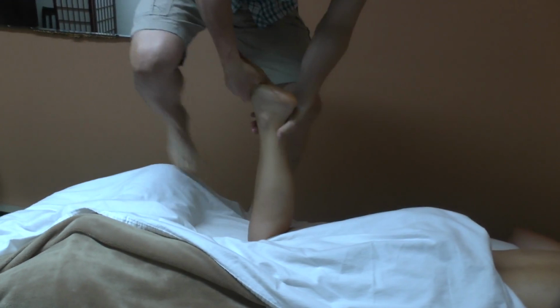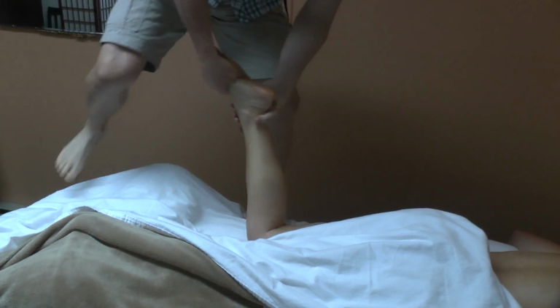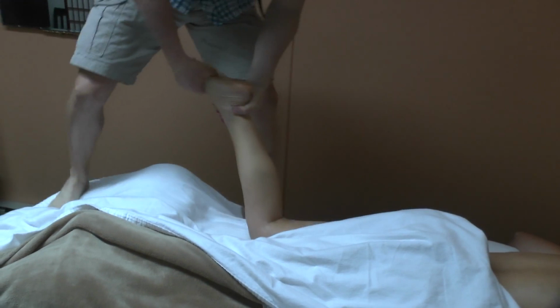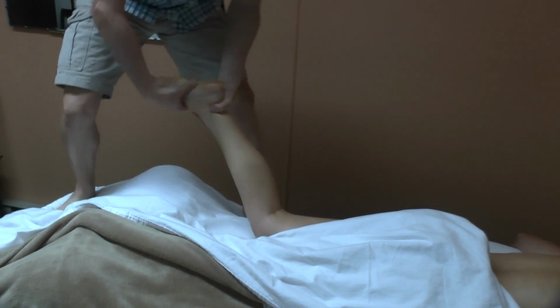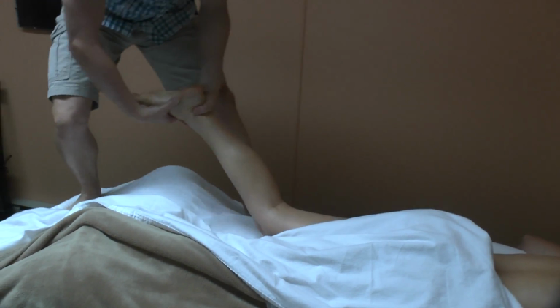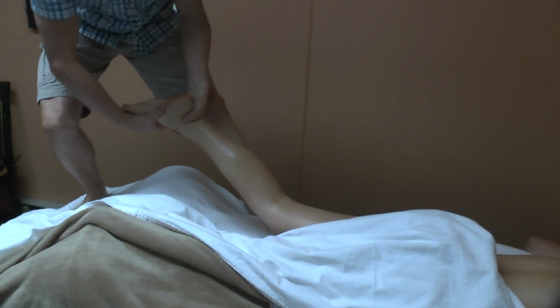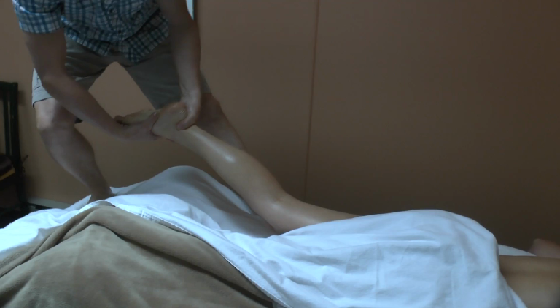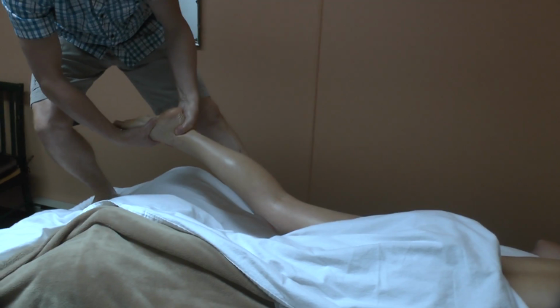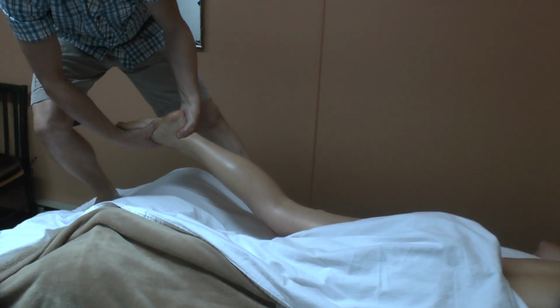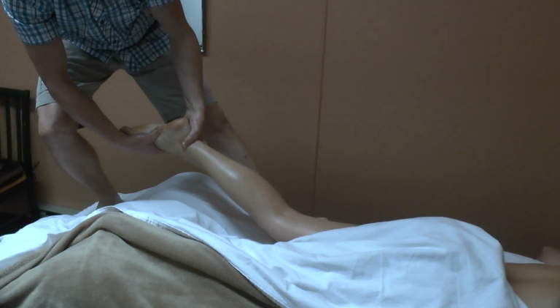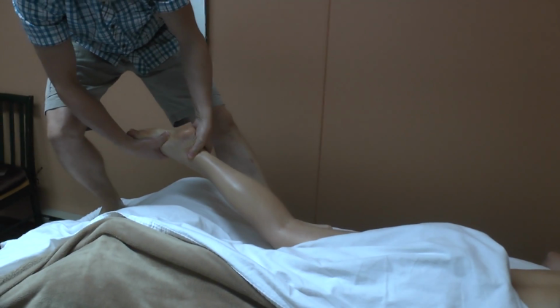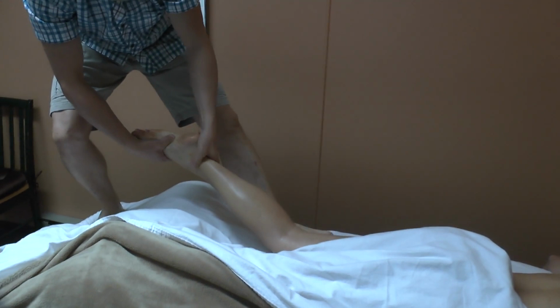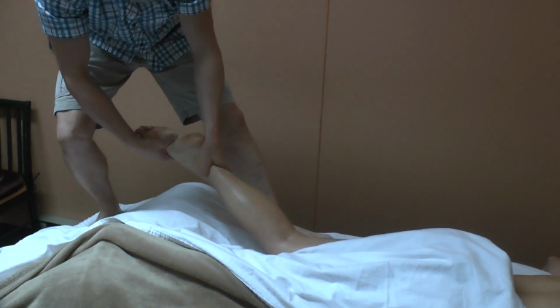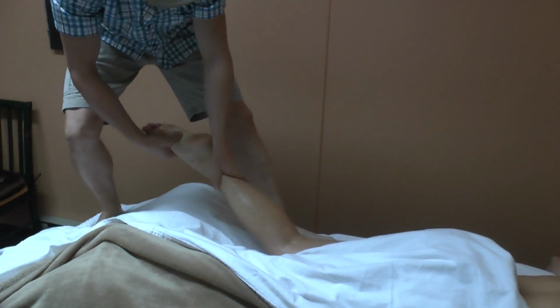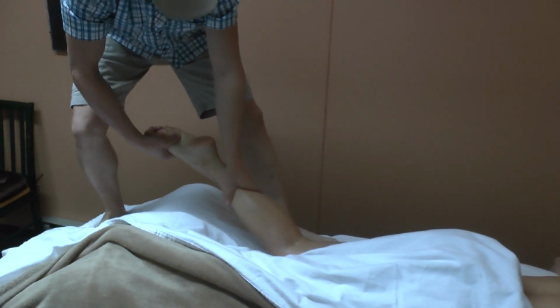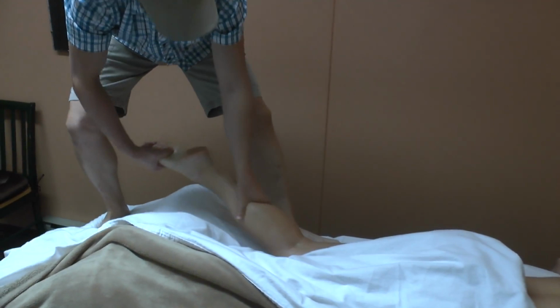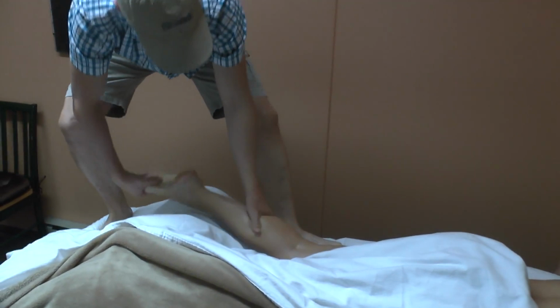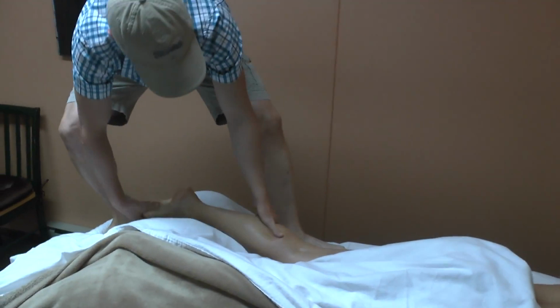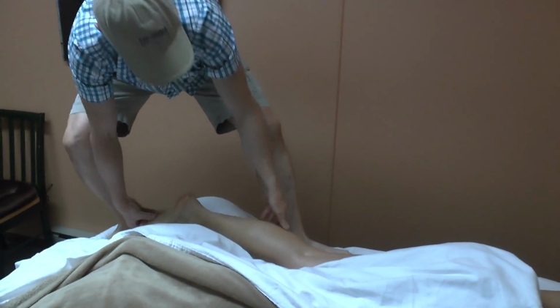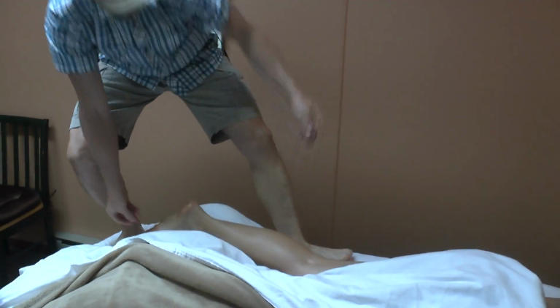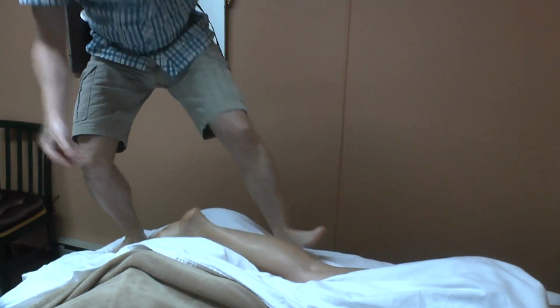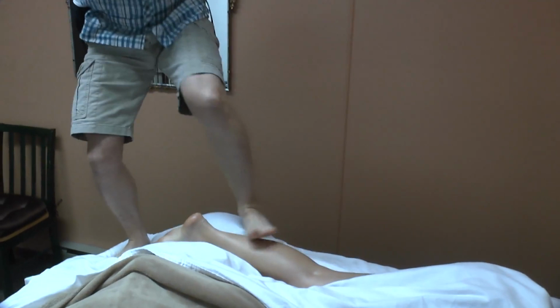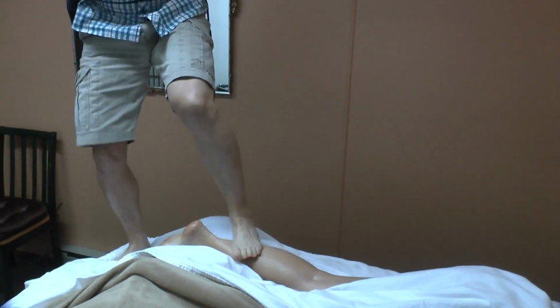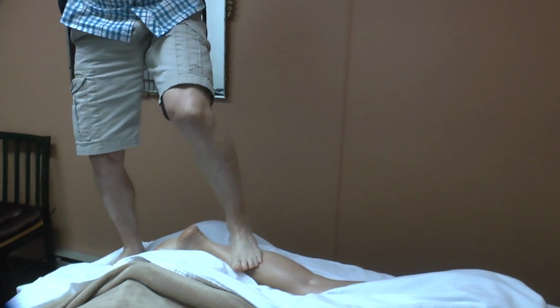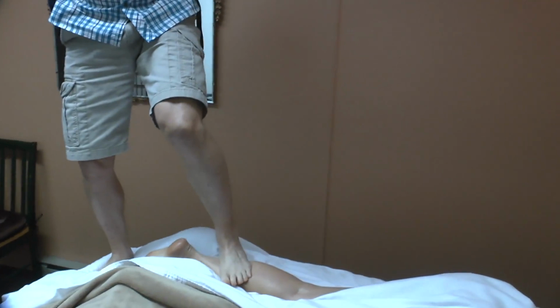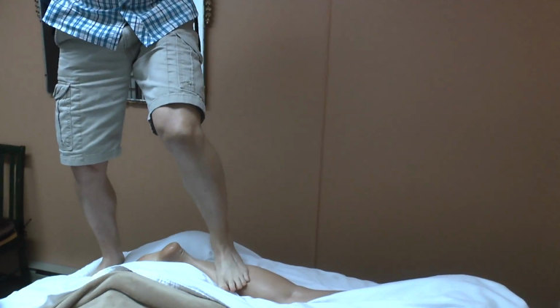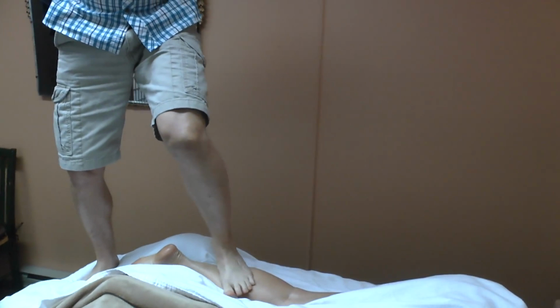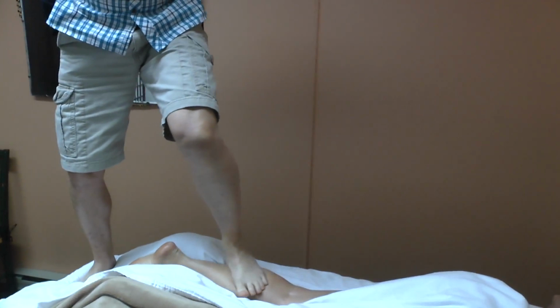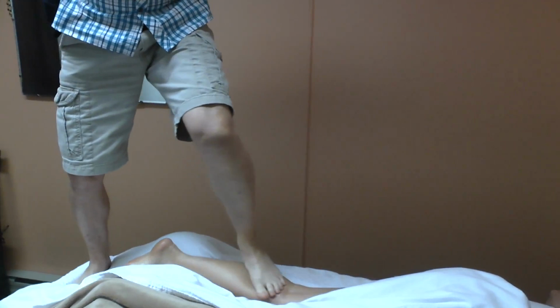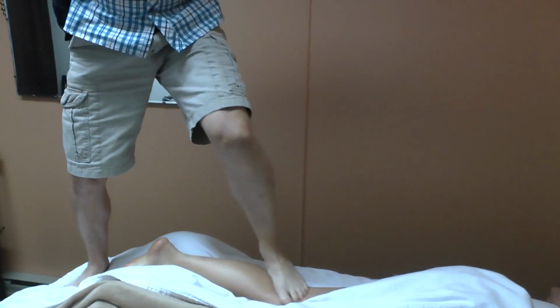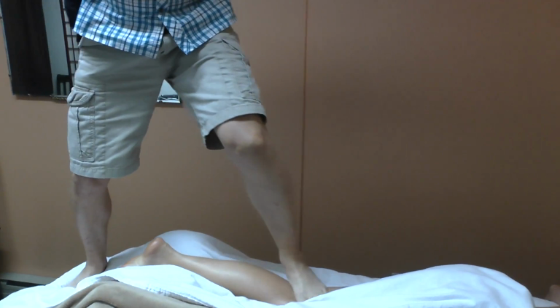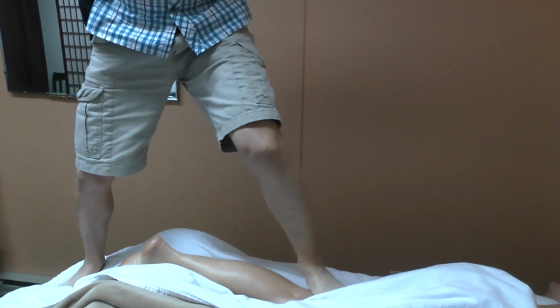A little more traction. Stretch that calf out. Provide some pressure.